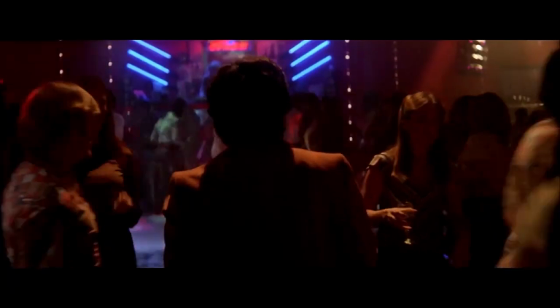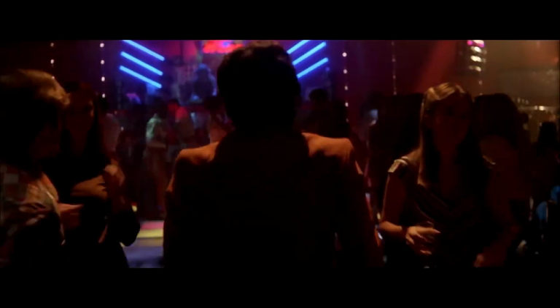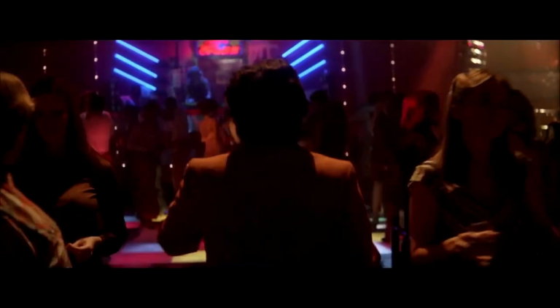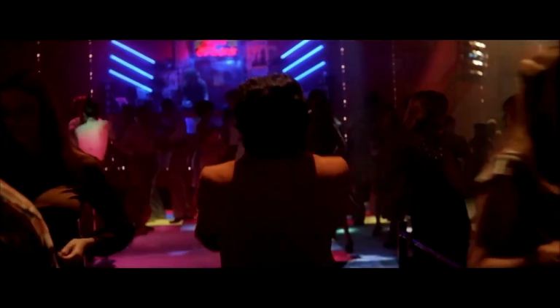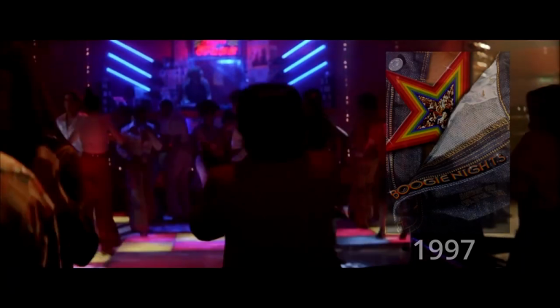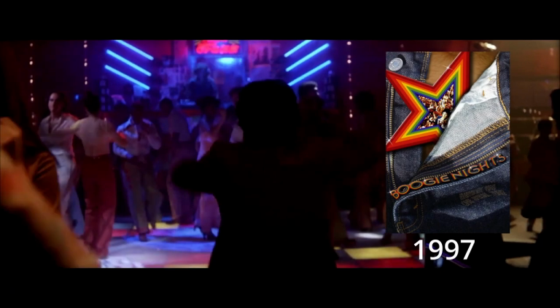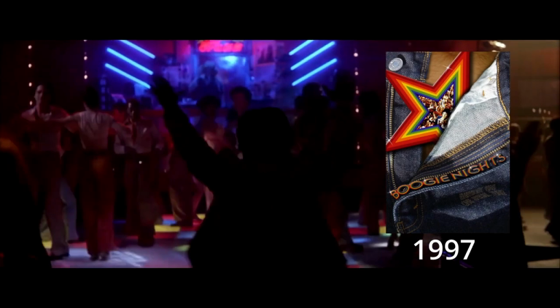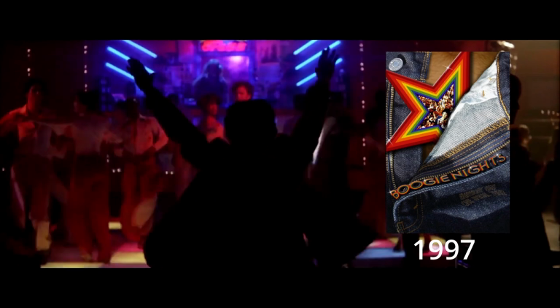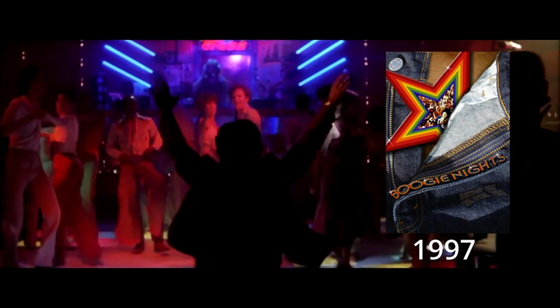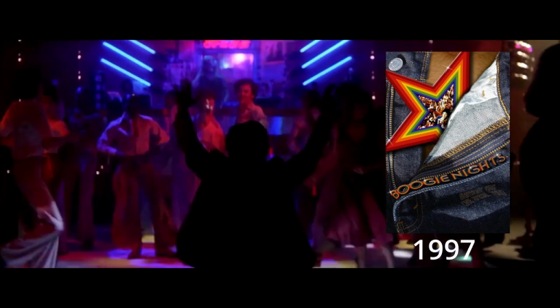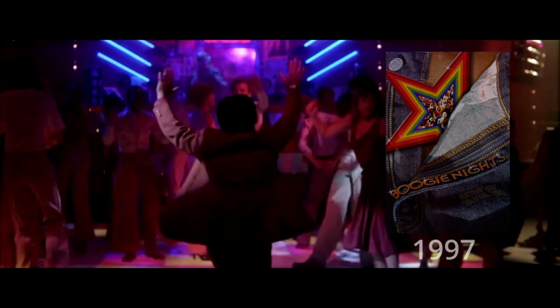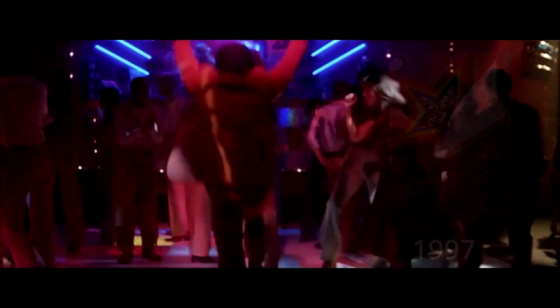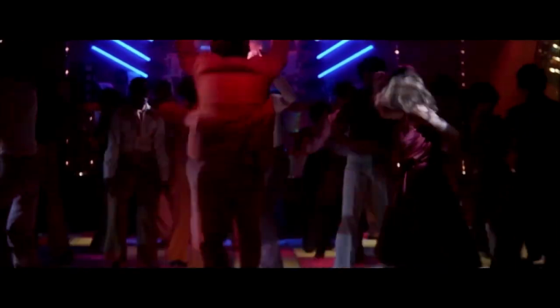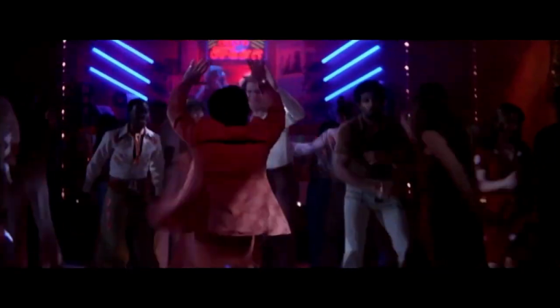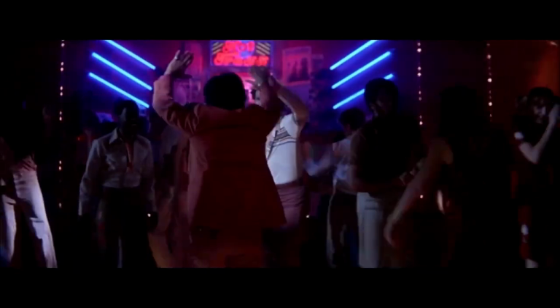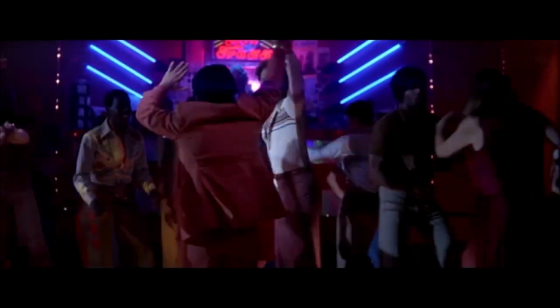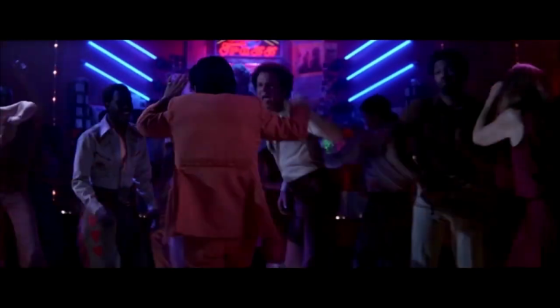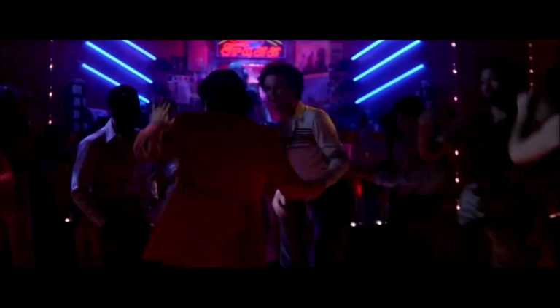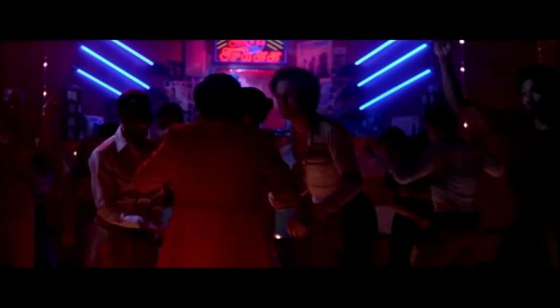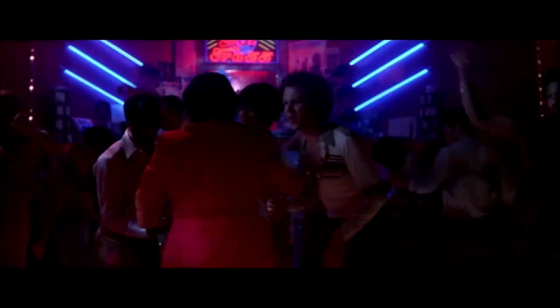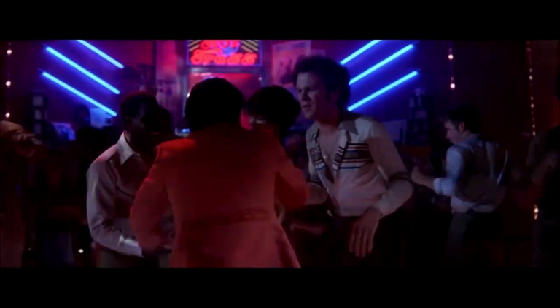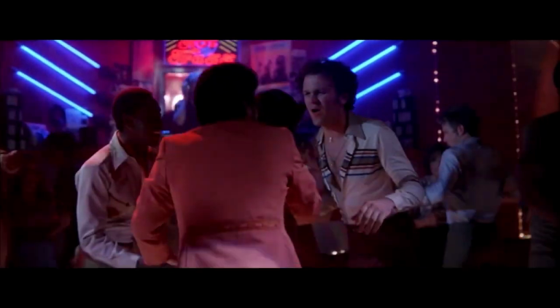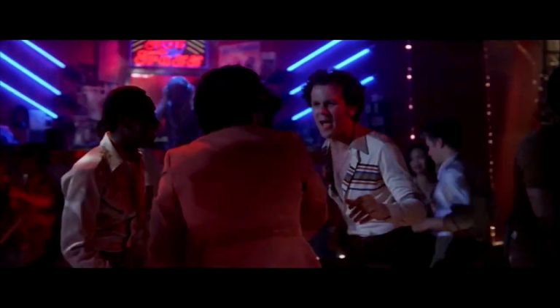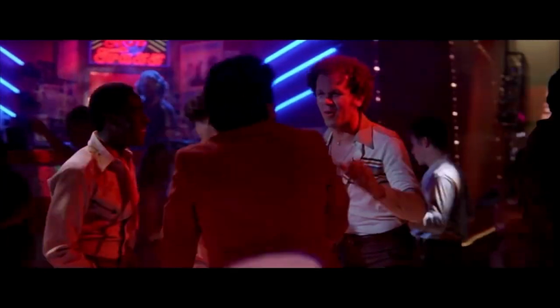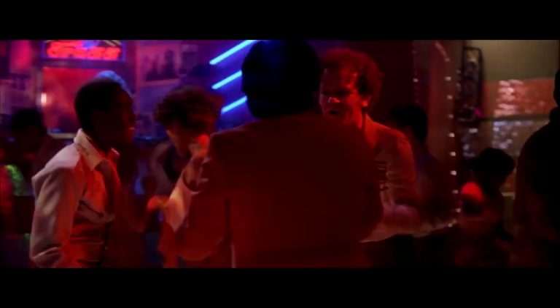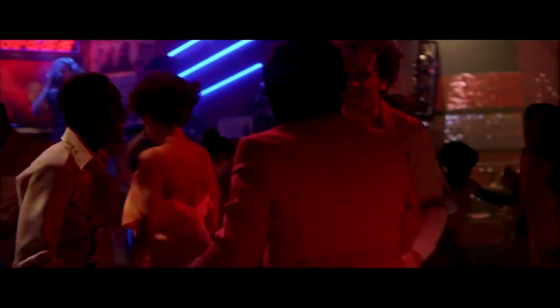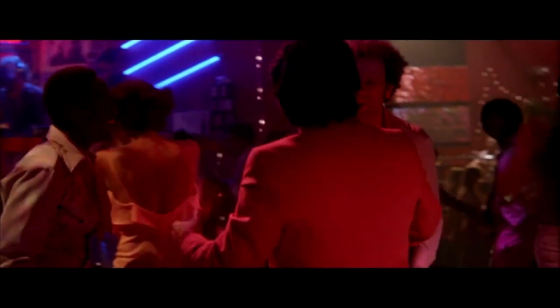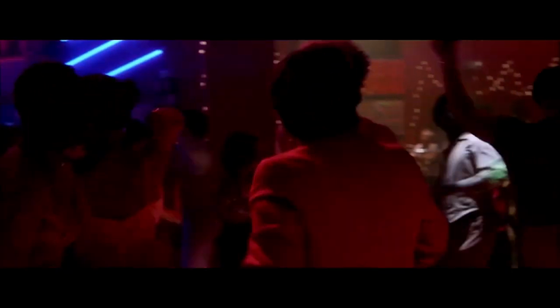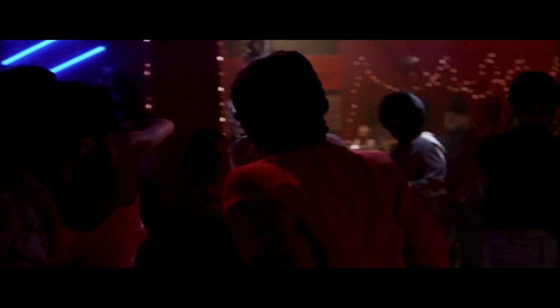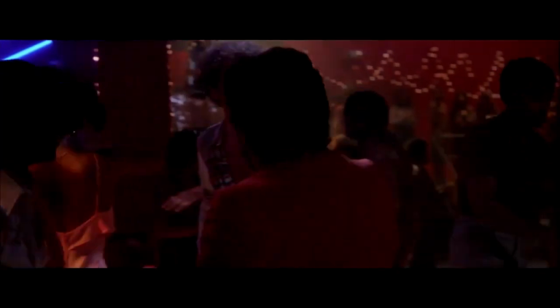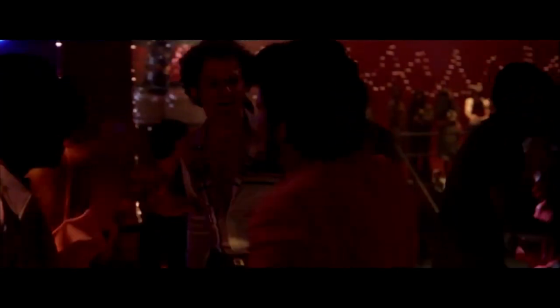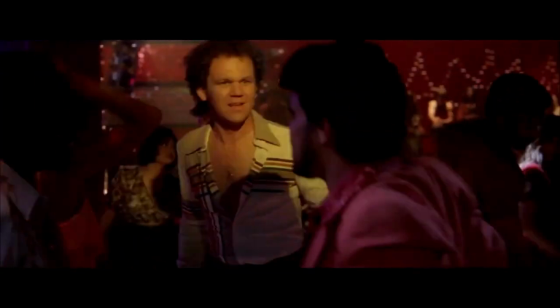Steadicam shots function as all other shots. They generate mood, establish milieu, set tone for a scene, enforce theme, and so on.